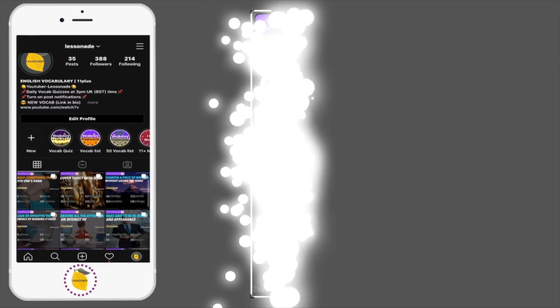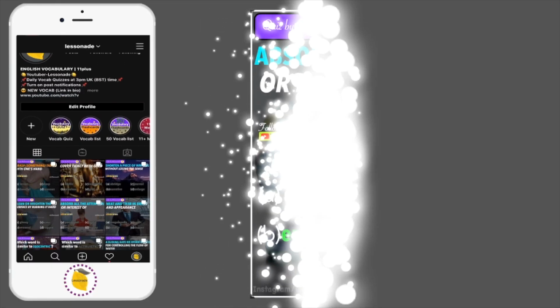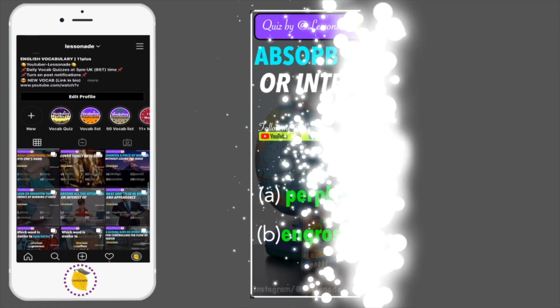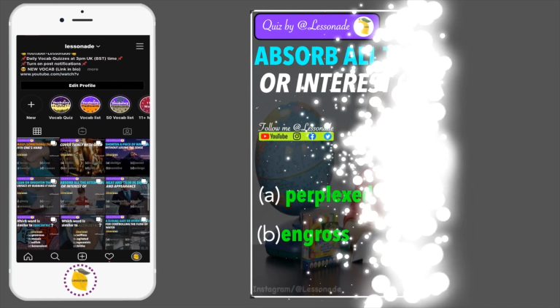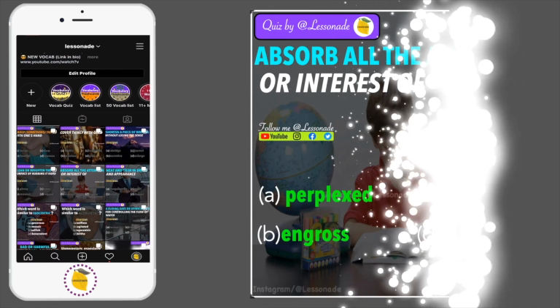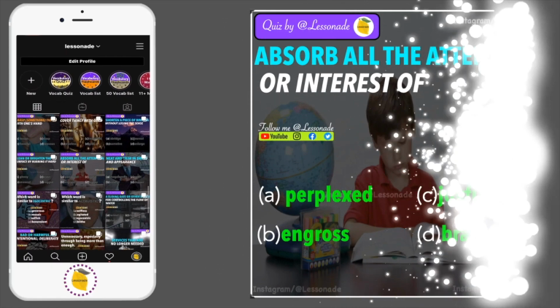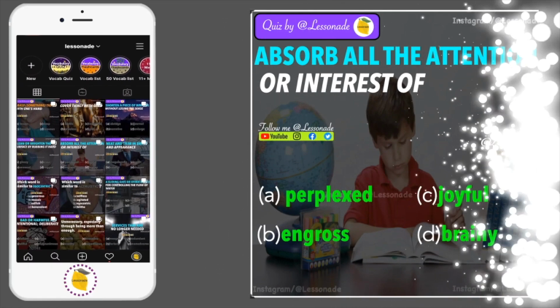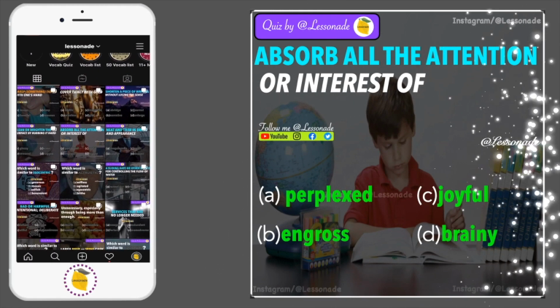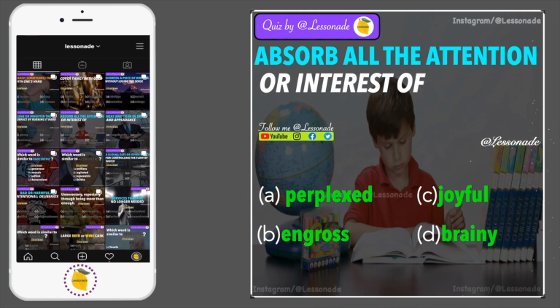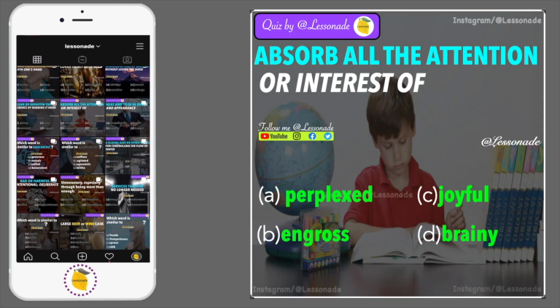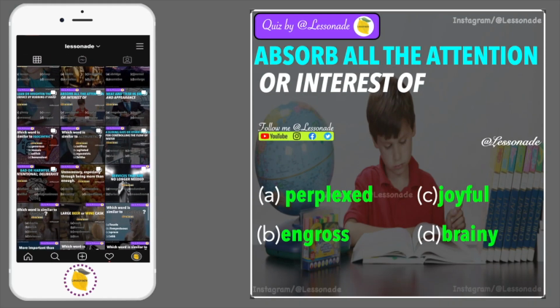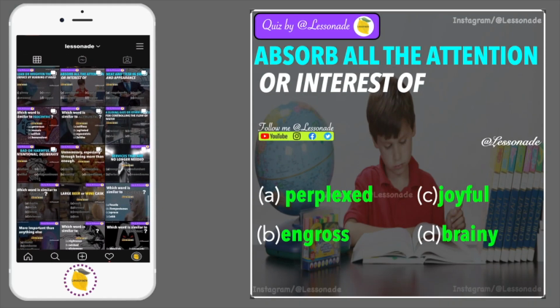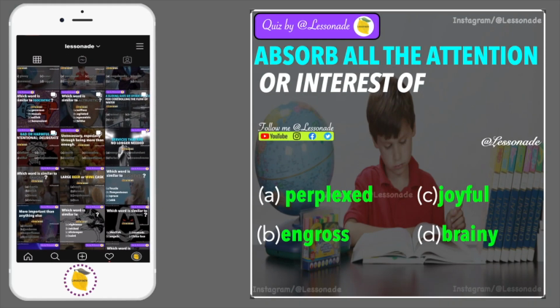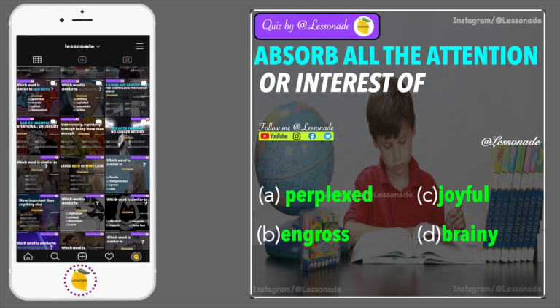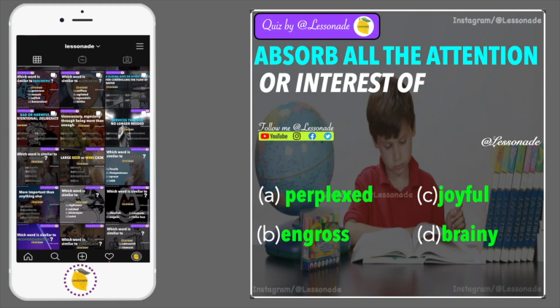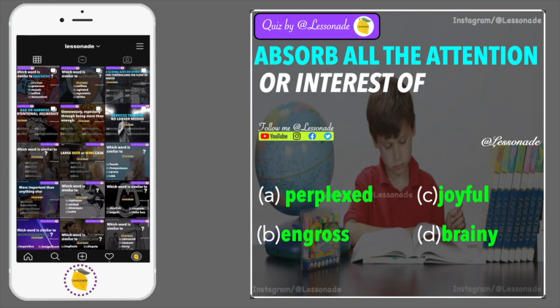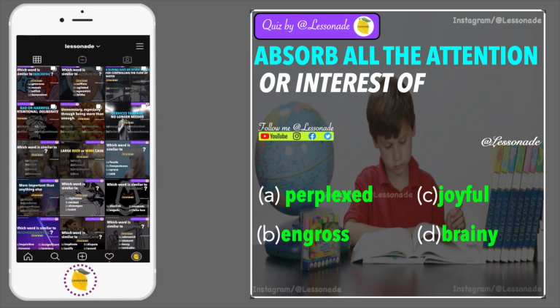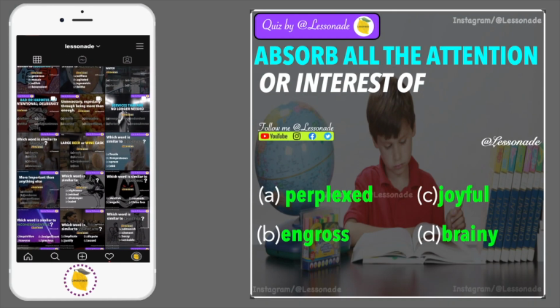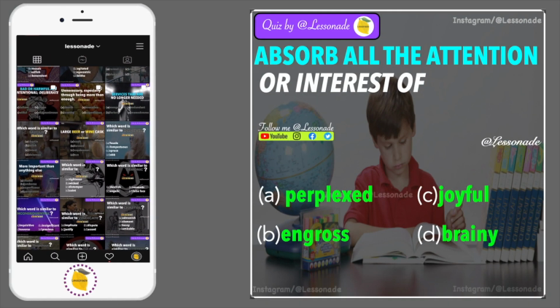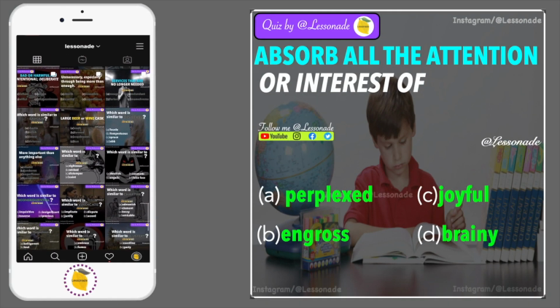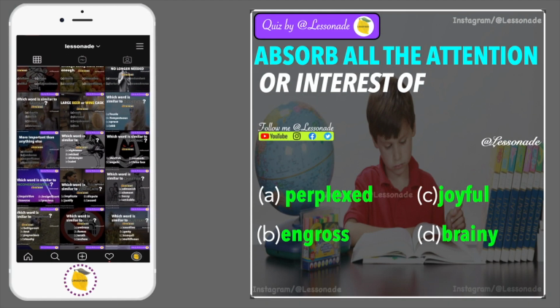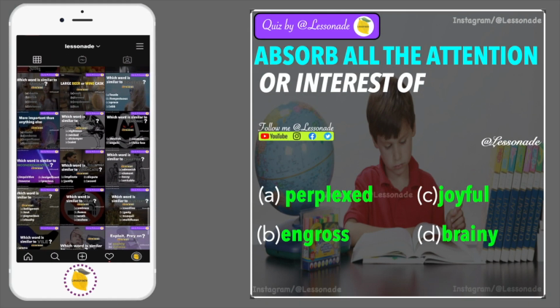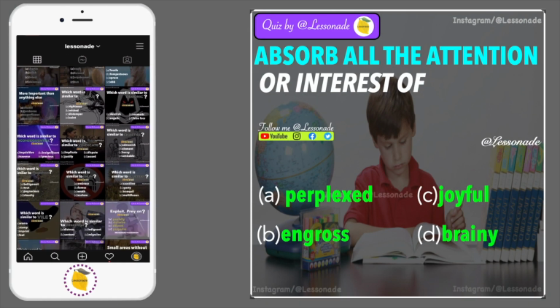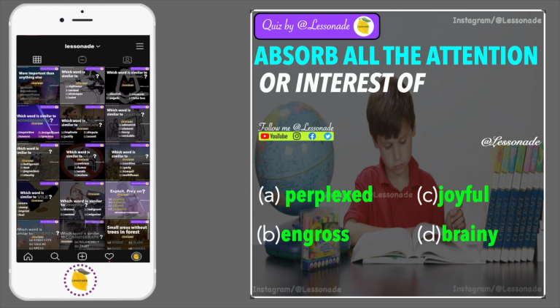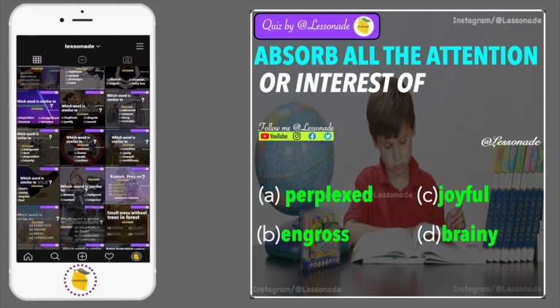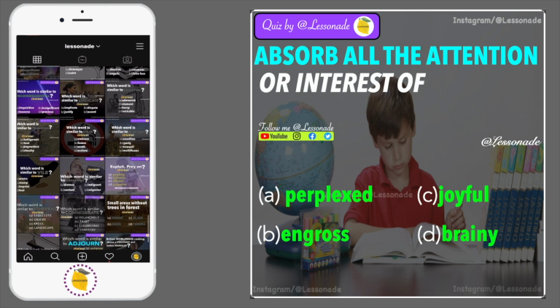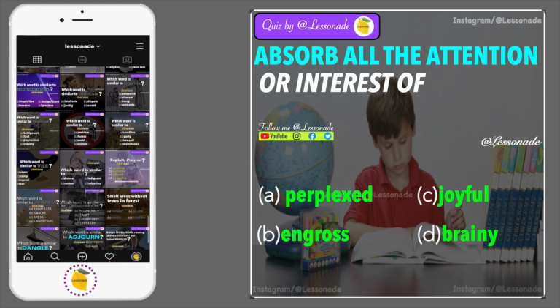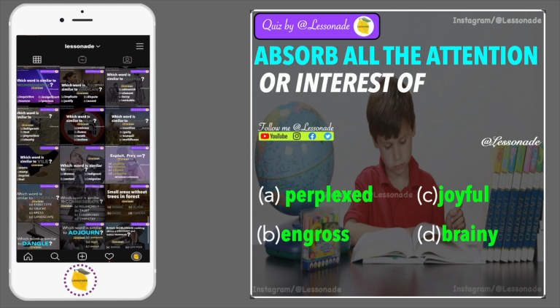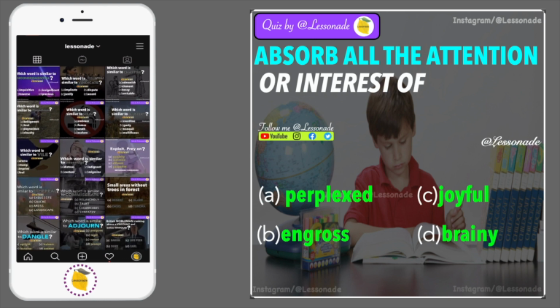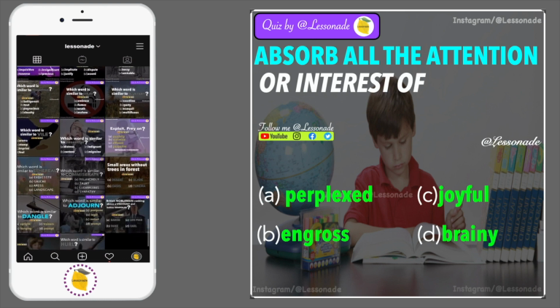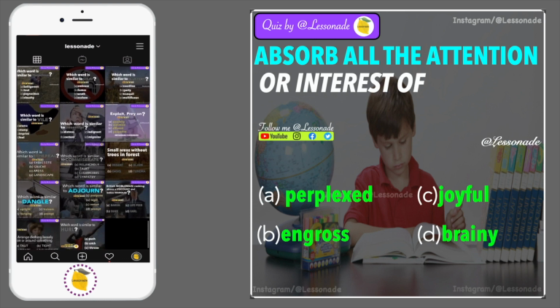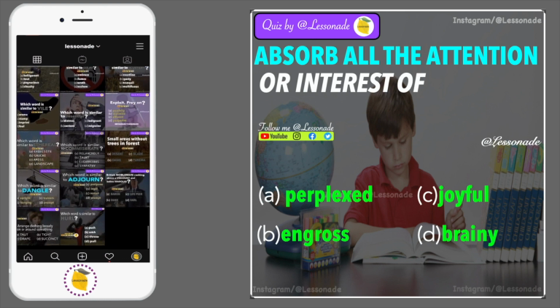Question 1: Absorb all the attention or interest of. Options are: perplexed and gross, joyful and brainy.